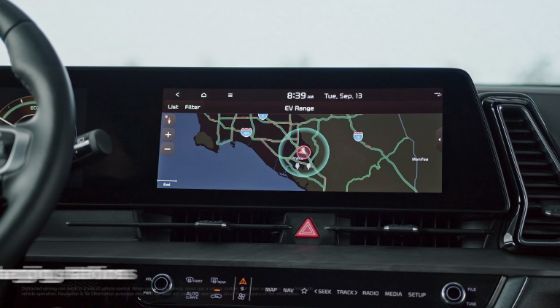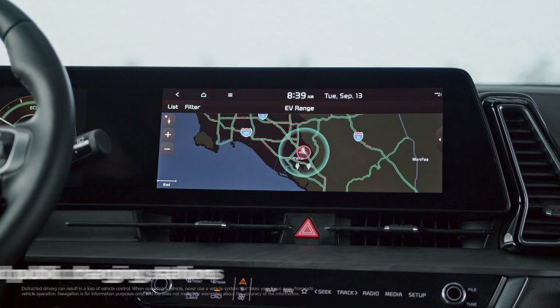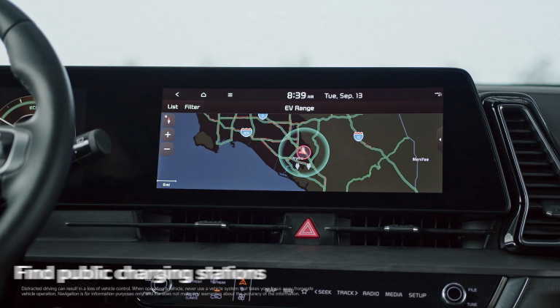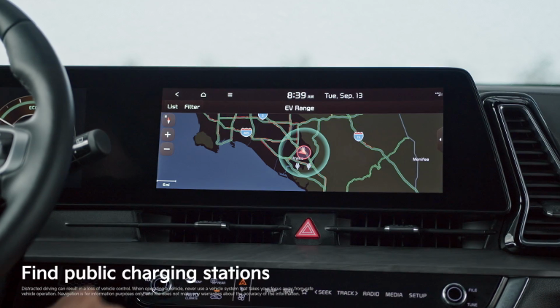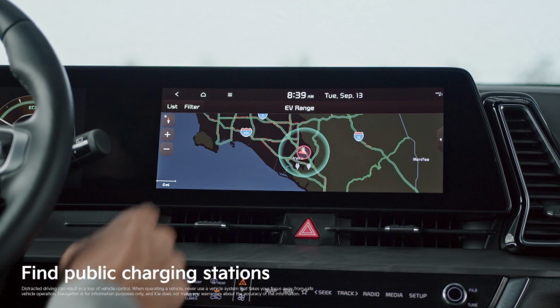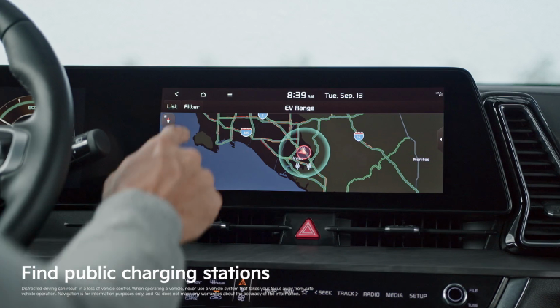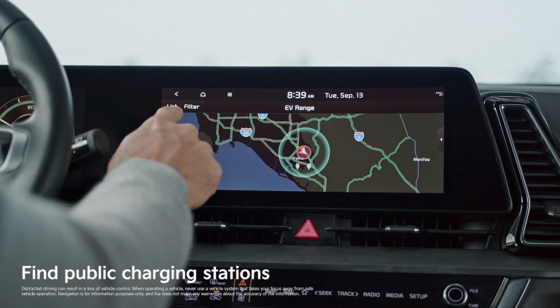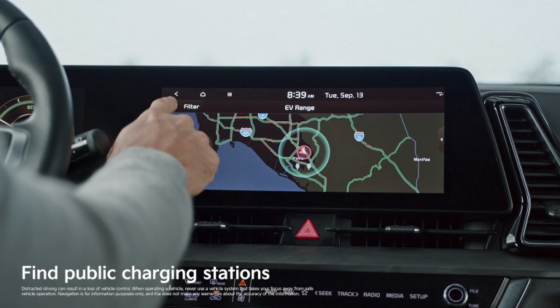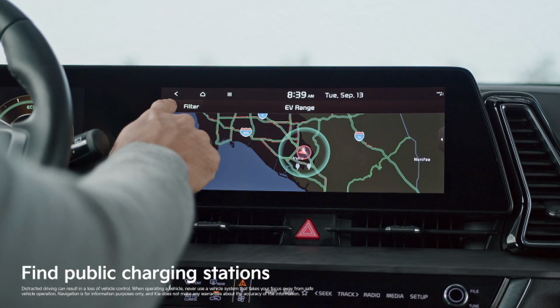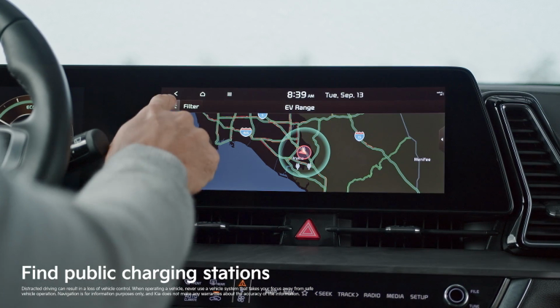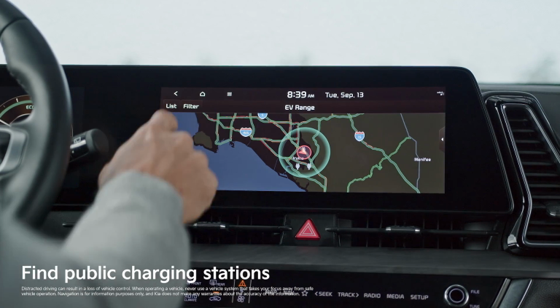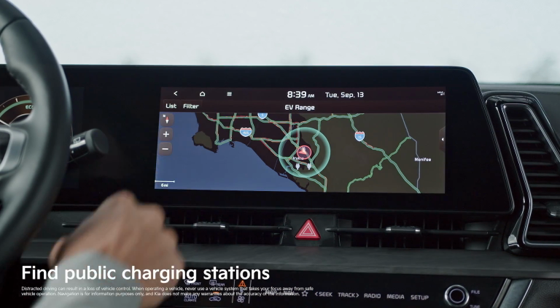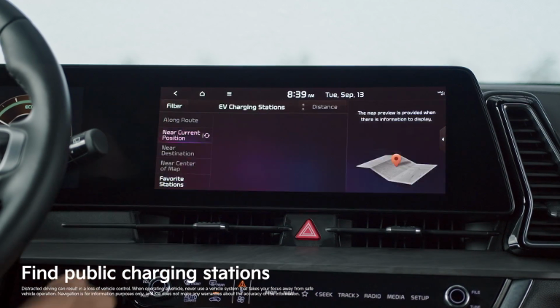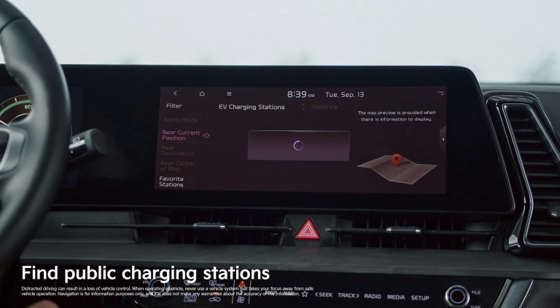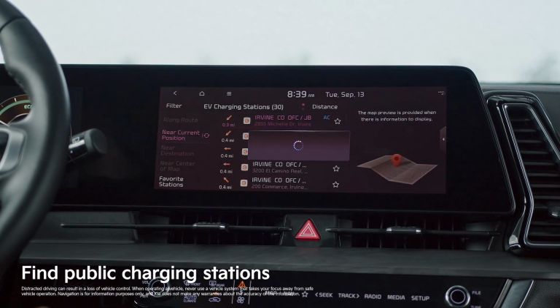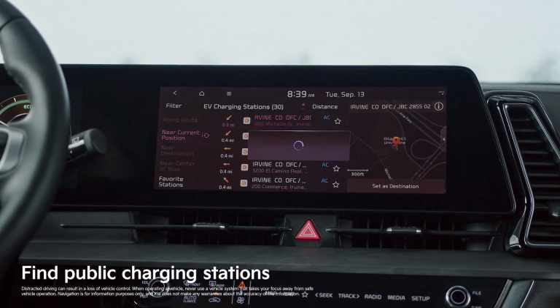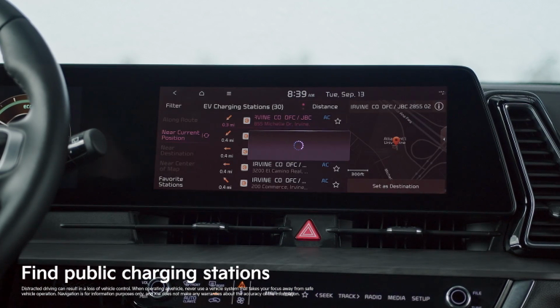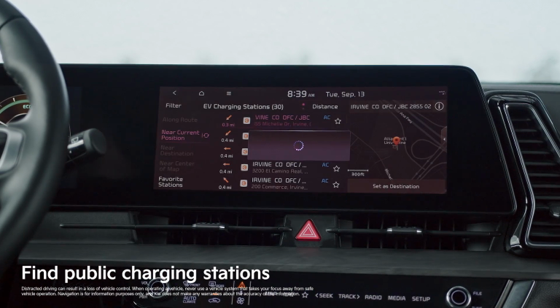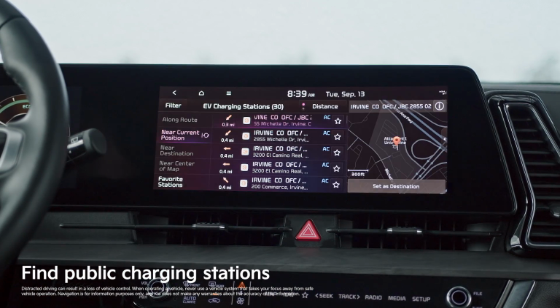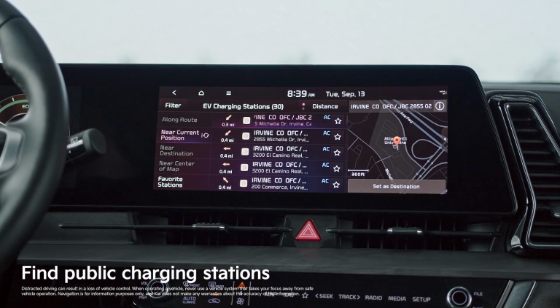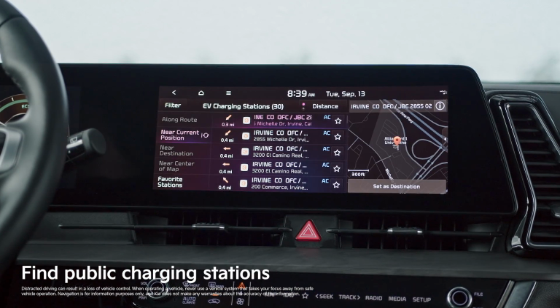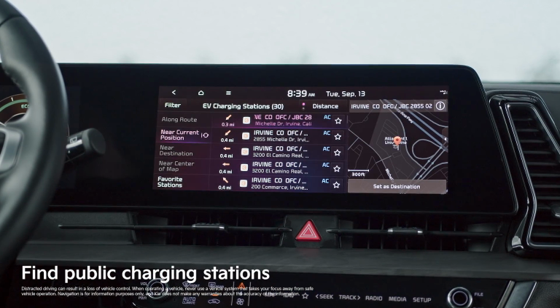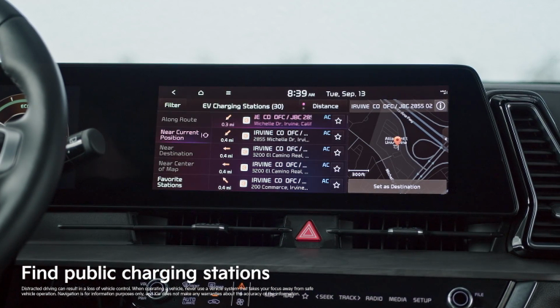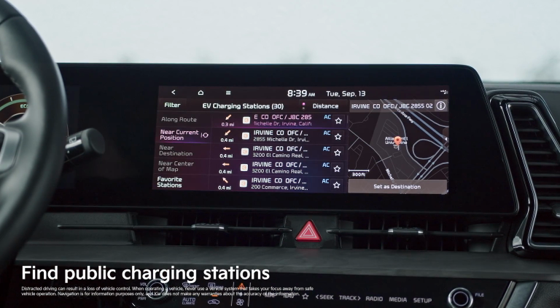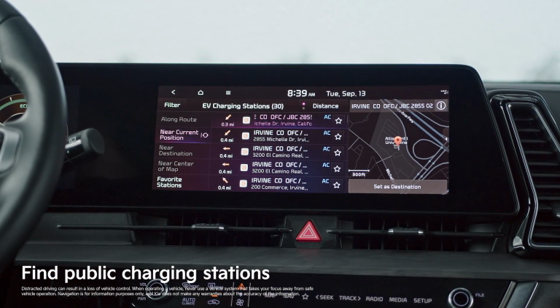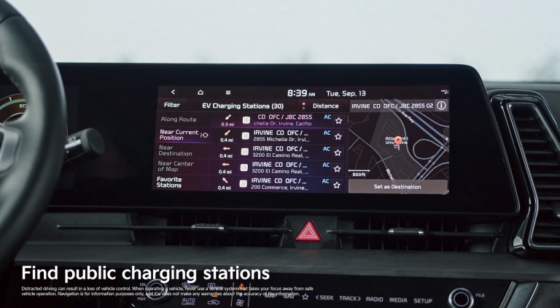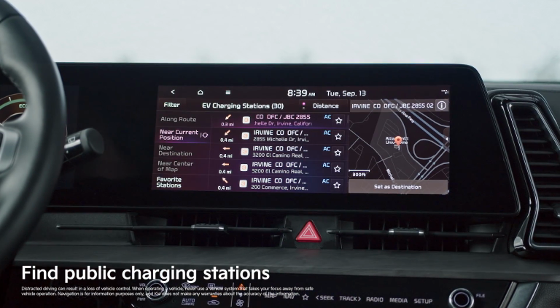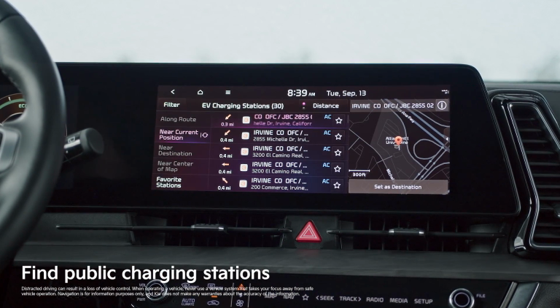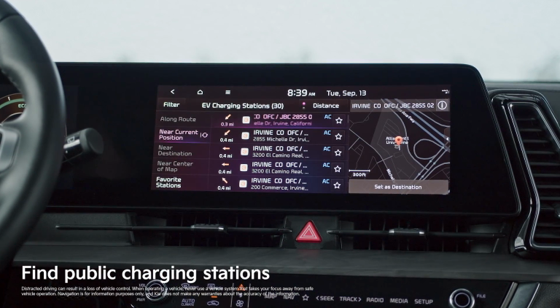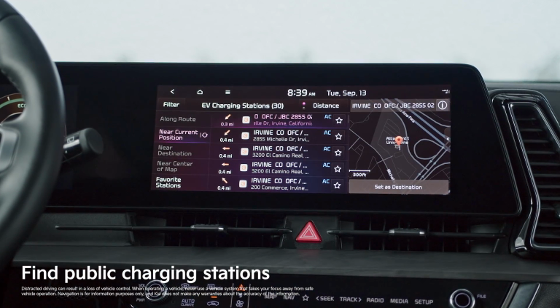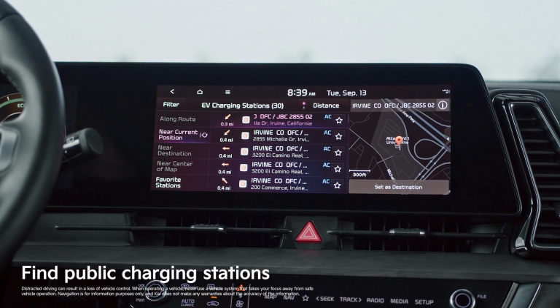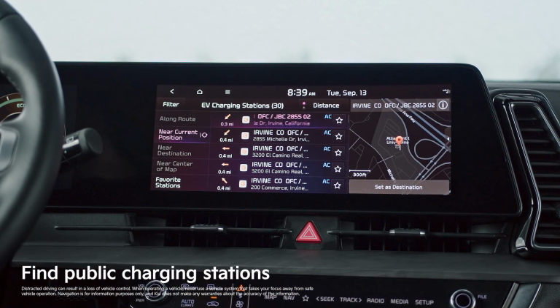Certain EVs, like Kia EVs equipped with navigation, also can show you public charging stations in your area.